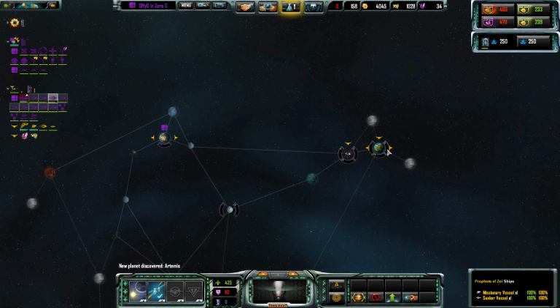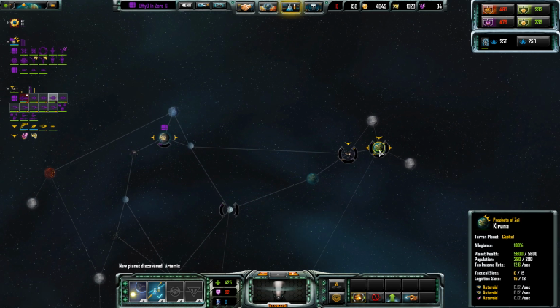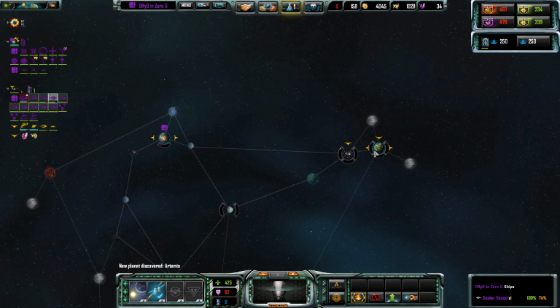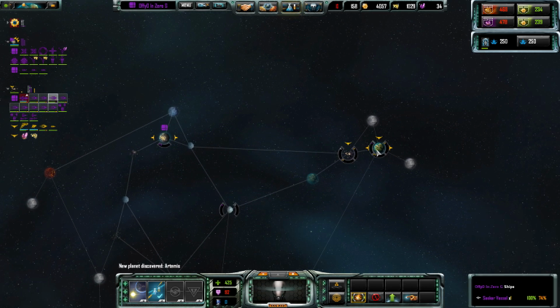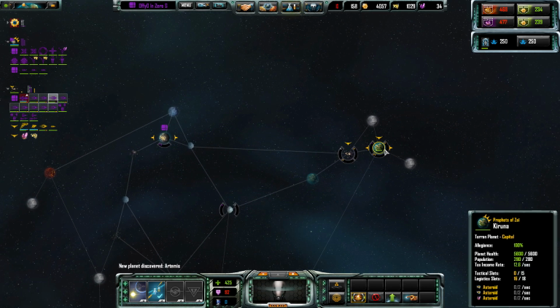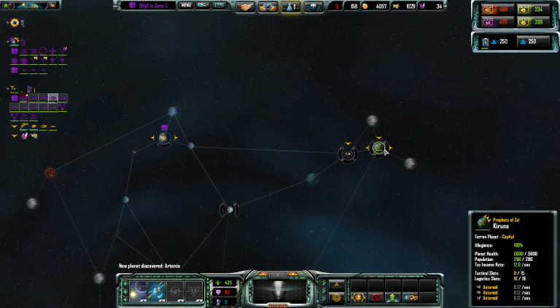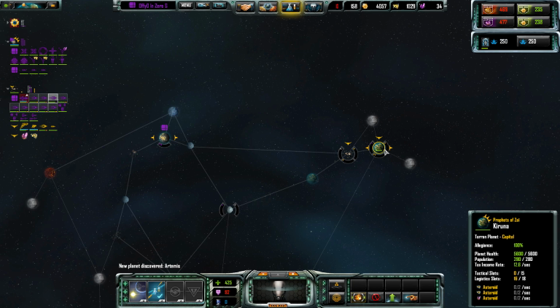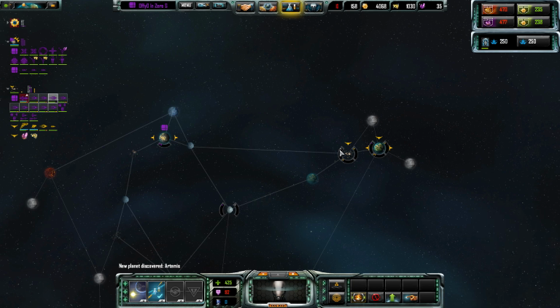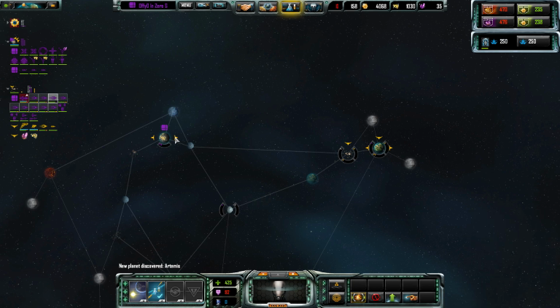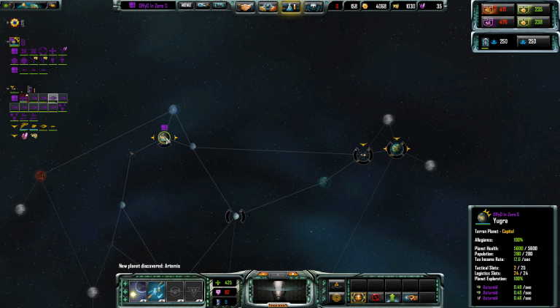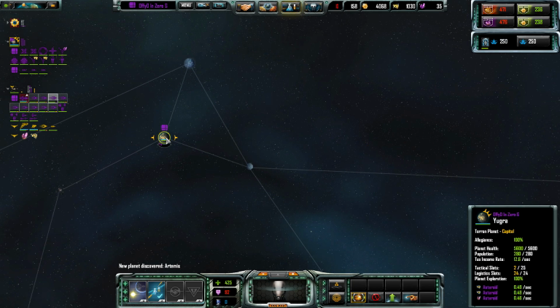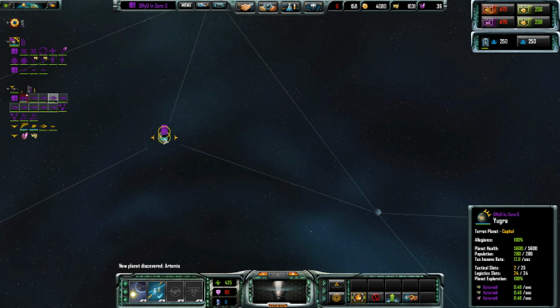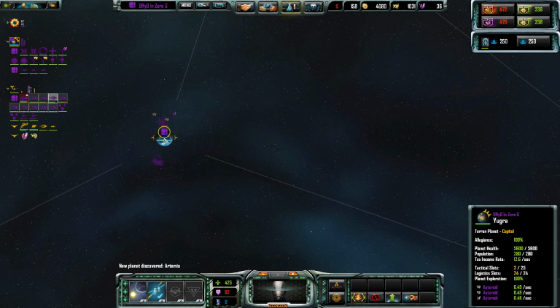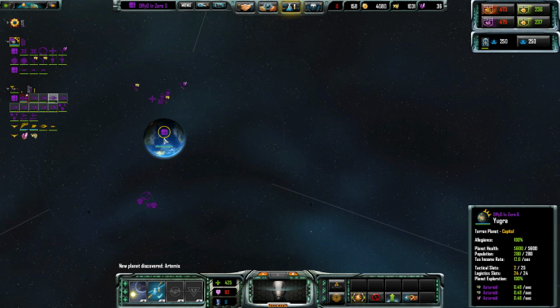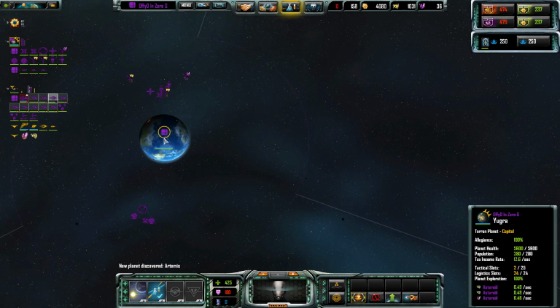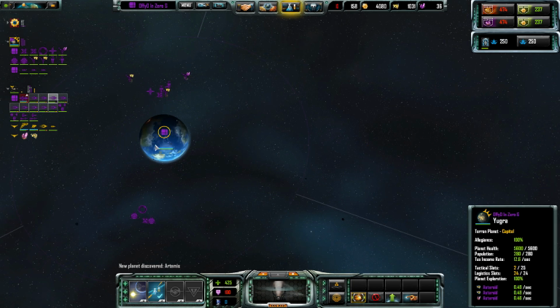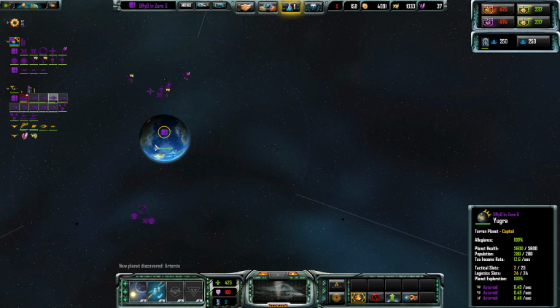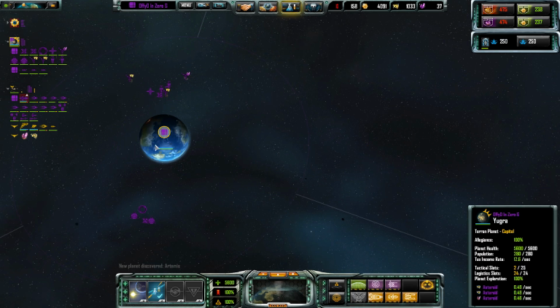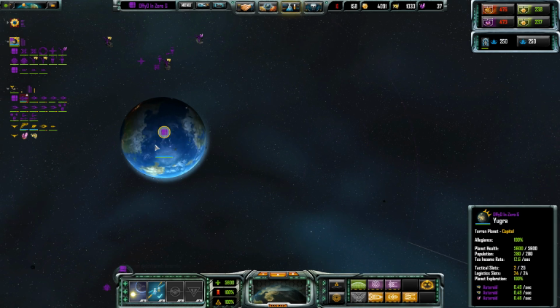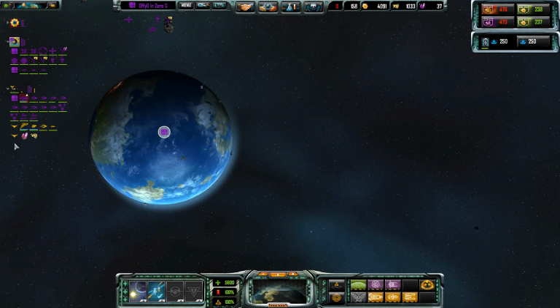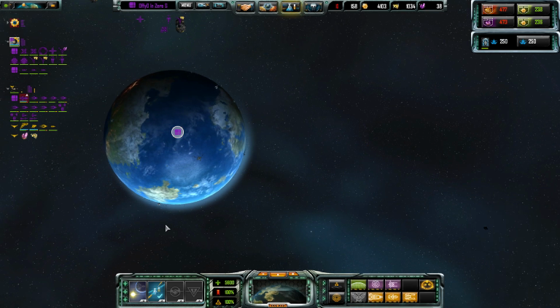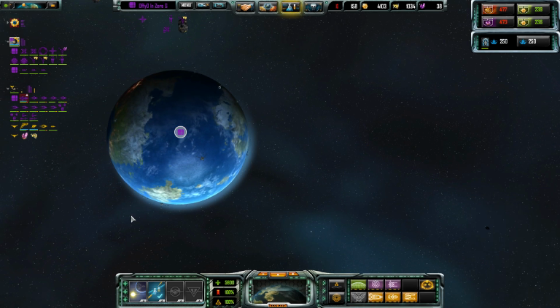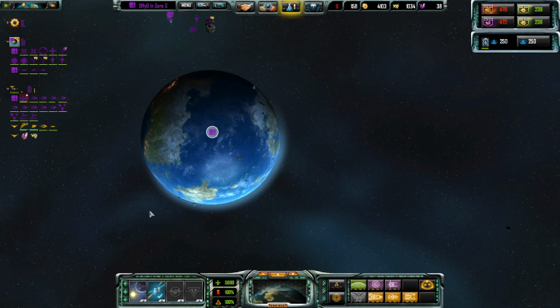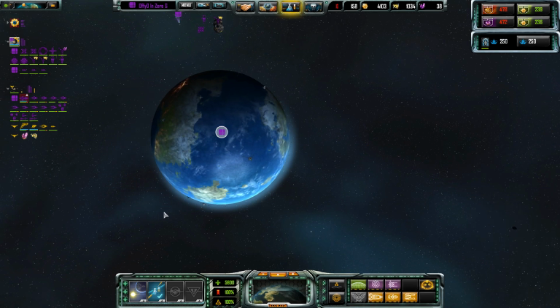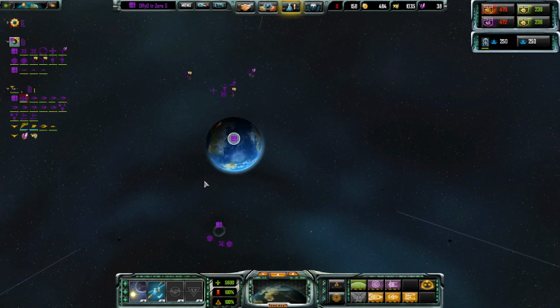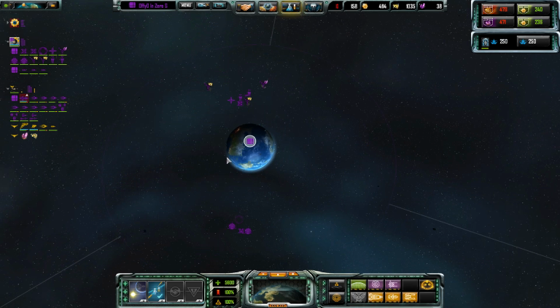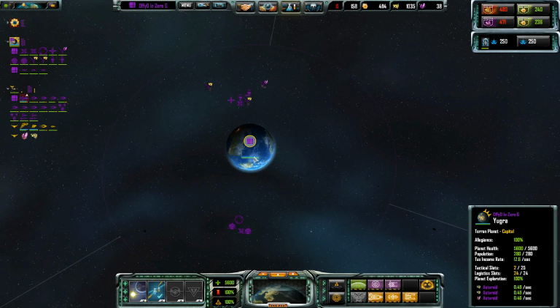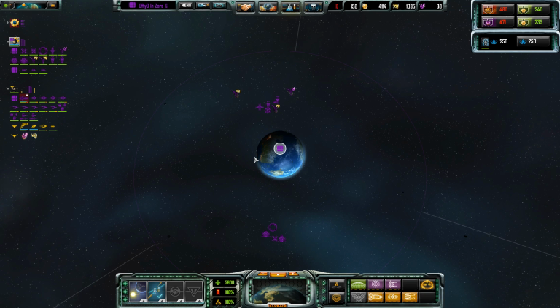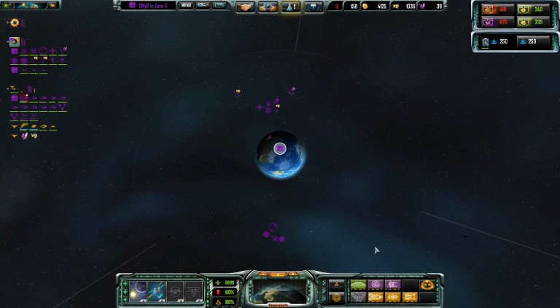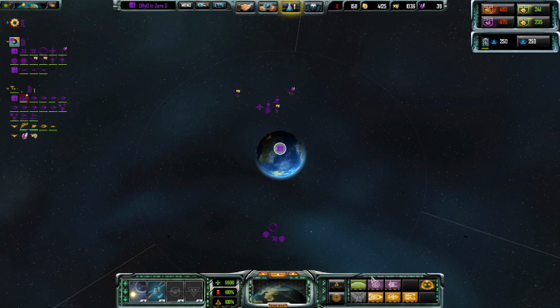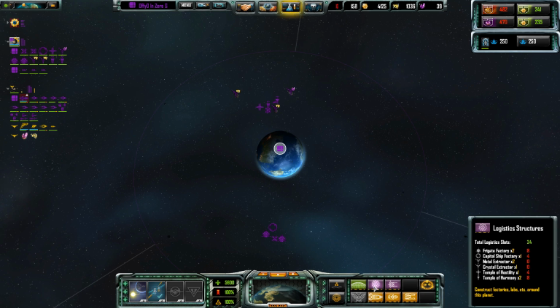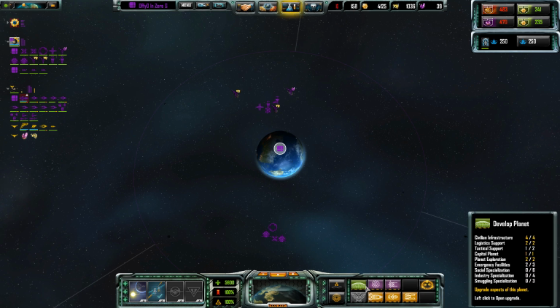All of the ships have stats and specialties and are hard counters to other kinds of ships. Some of that is in tooltips, but I wasn't particularly fast or eager to go through and learn that. I mainly just made the attack-looking kind of ship and spammed them. We've got something to do now — we need to go take this Yellow faction over there. They're very close to us, so that should make things easy.